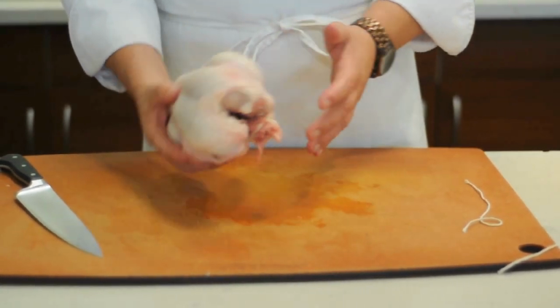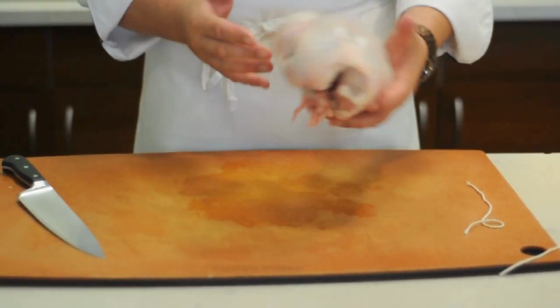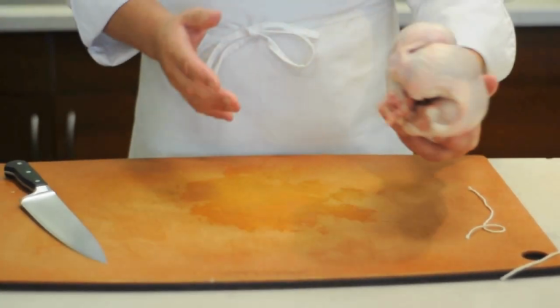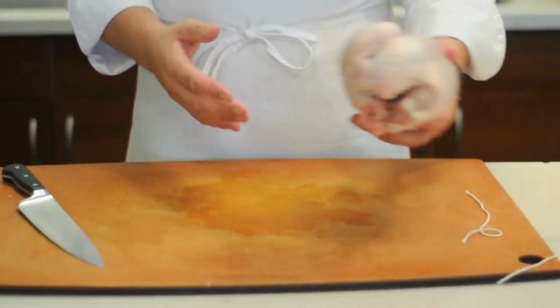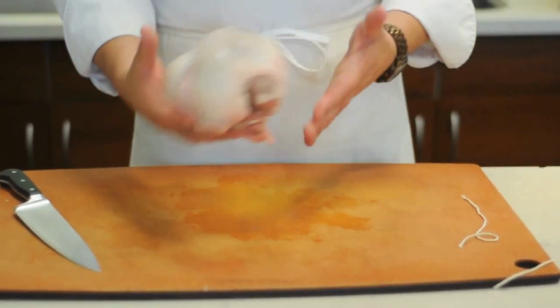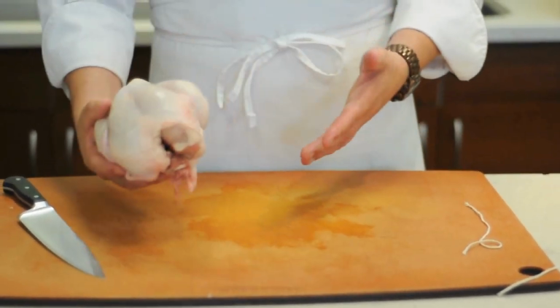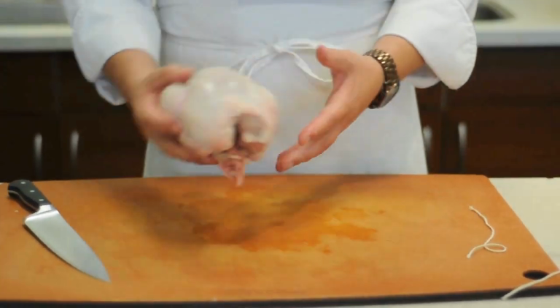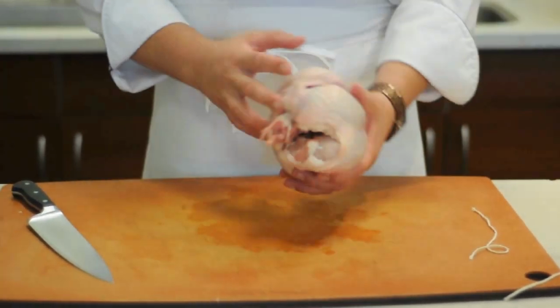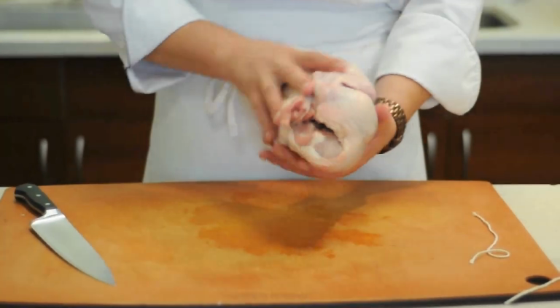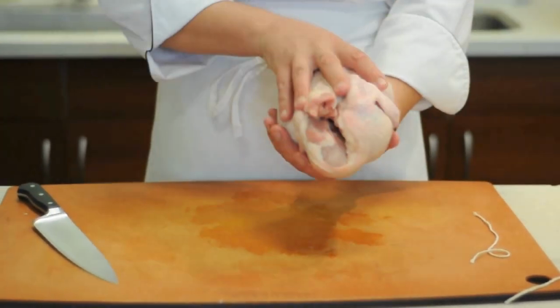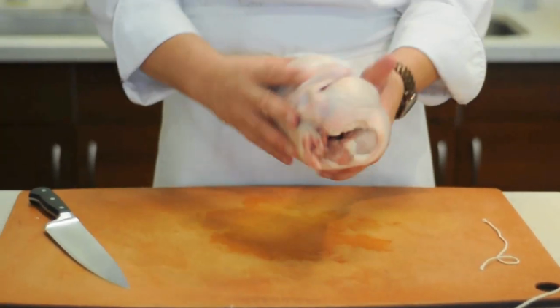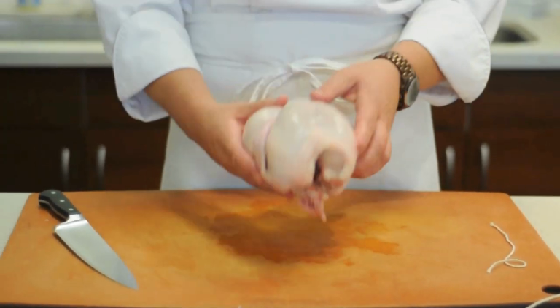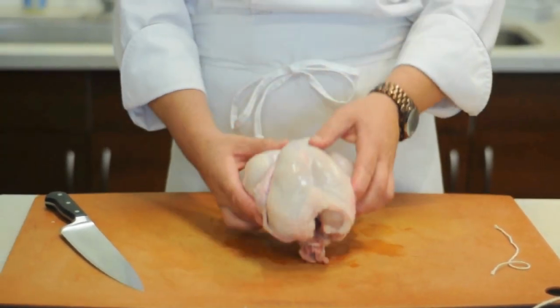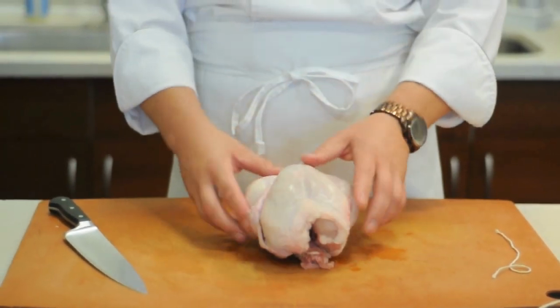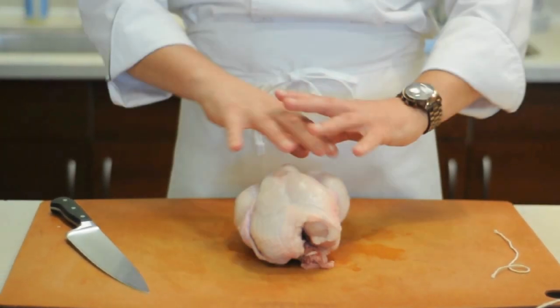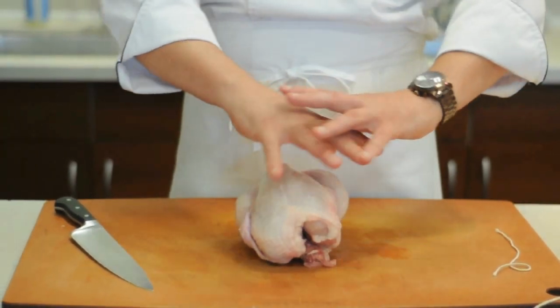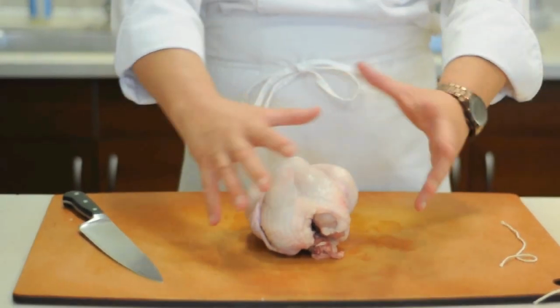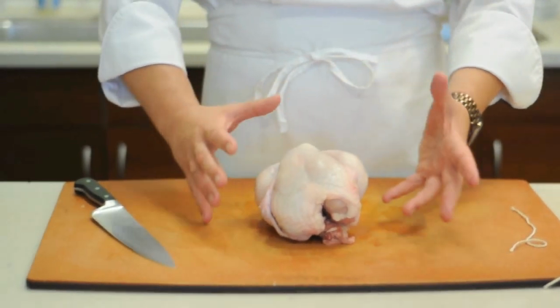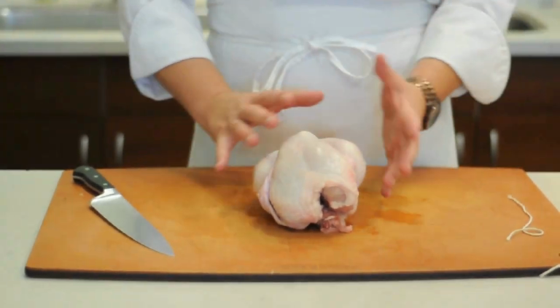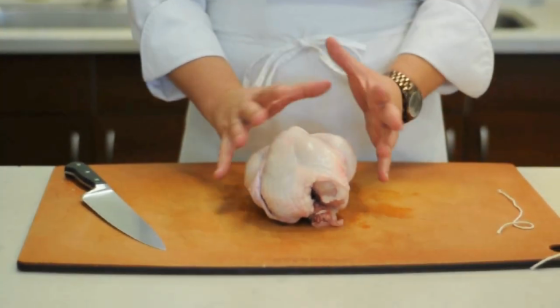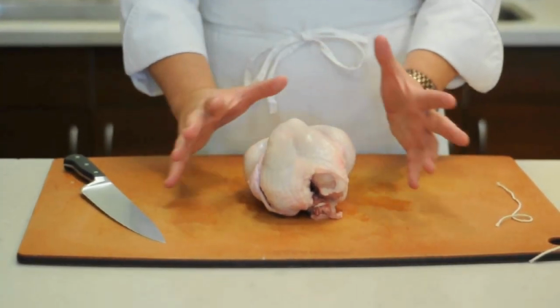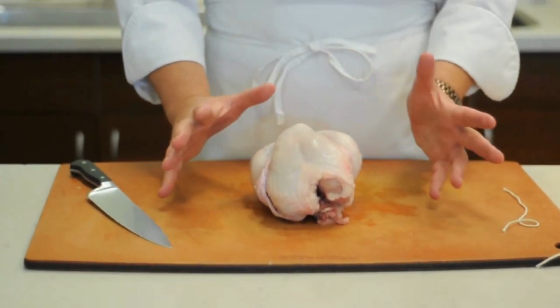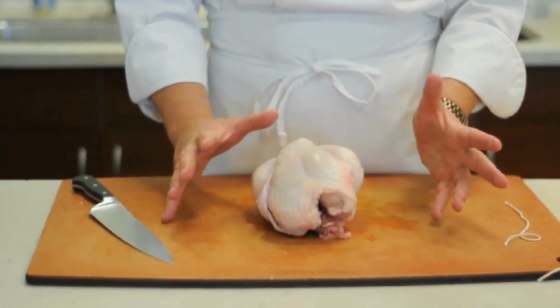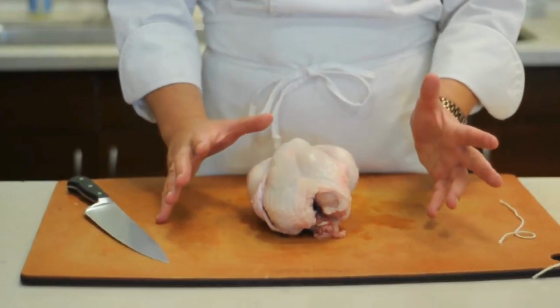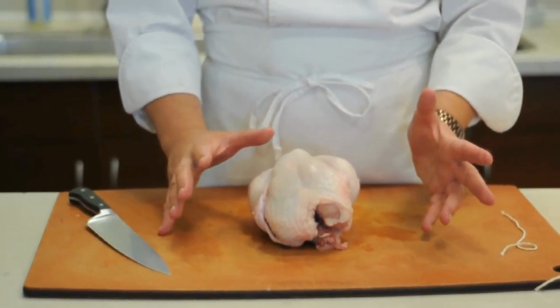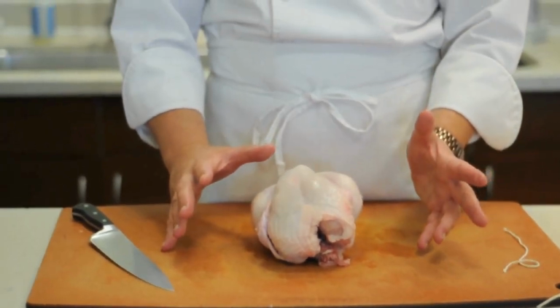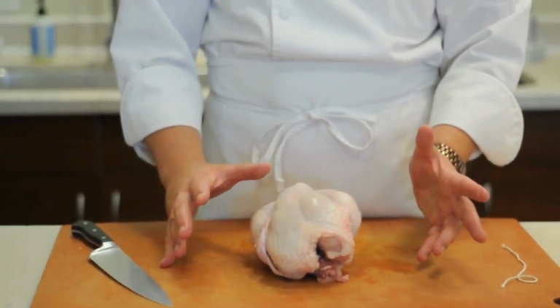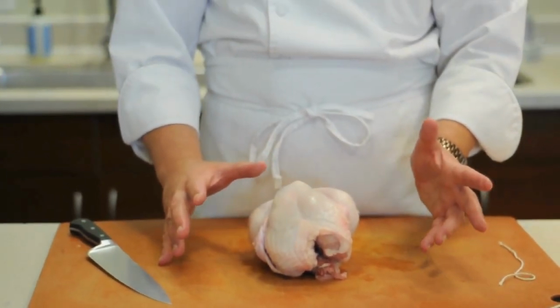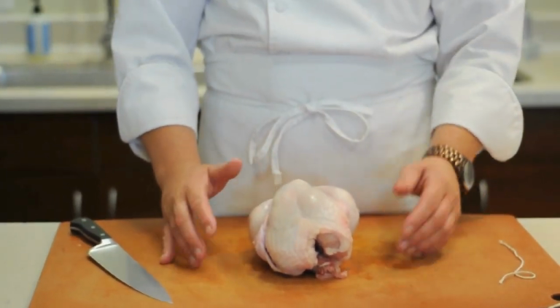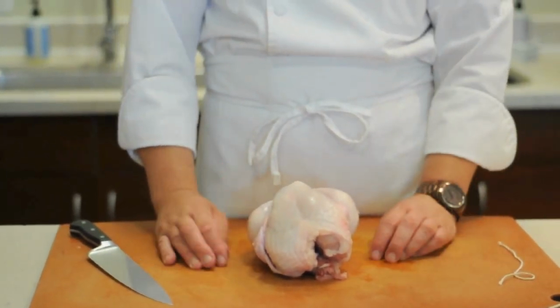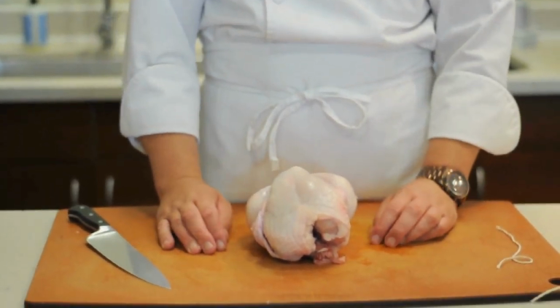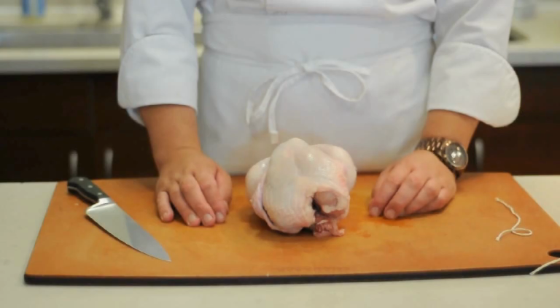And it's nice and trussed. You can sear it now, you can baste it now, you can do whatever you want. Thank you.